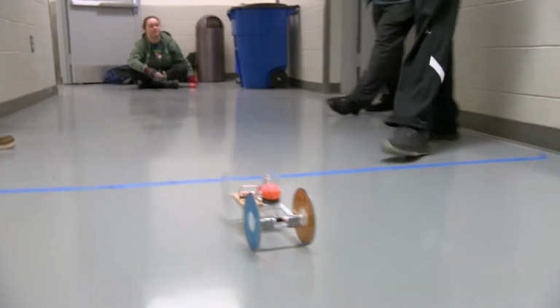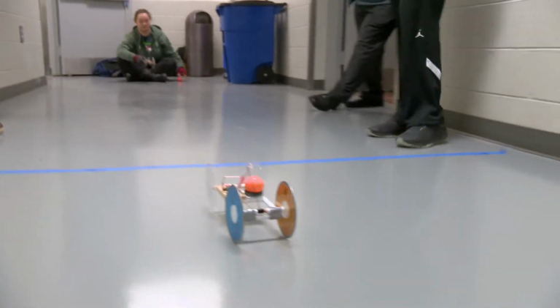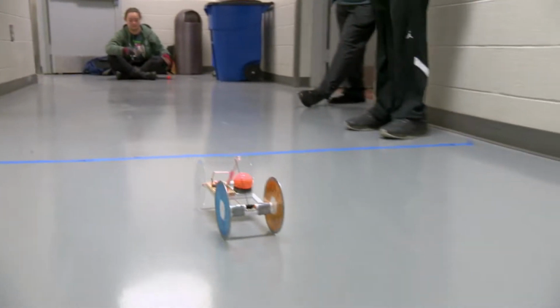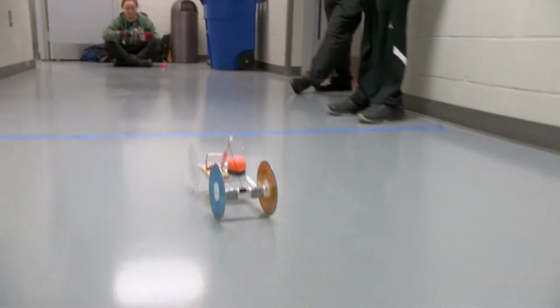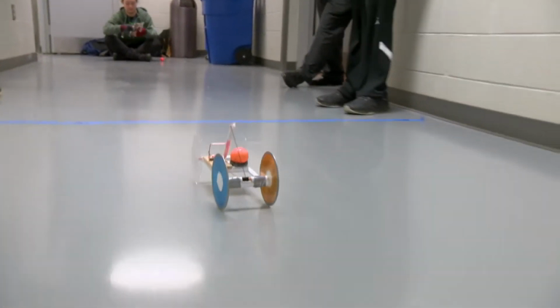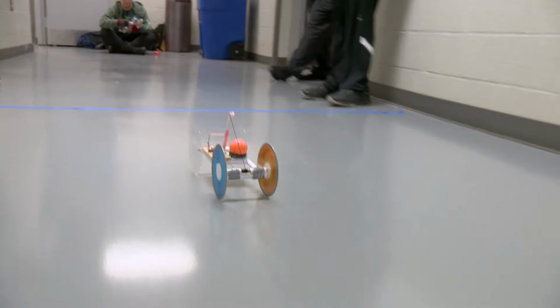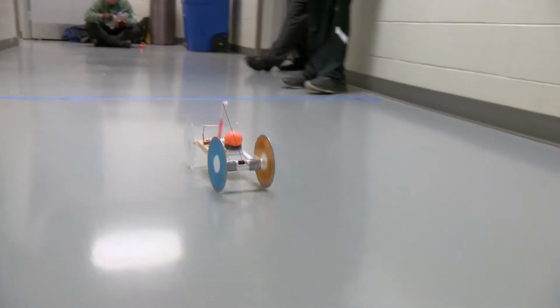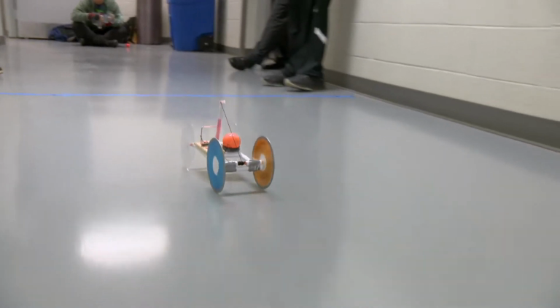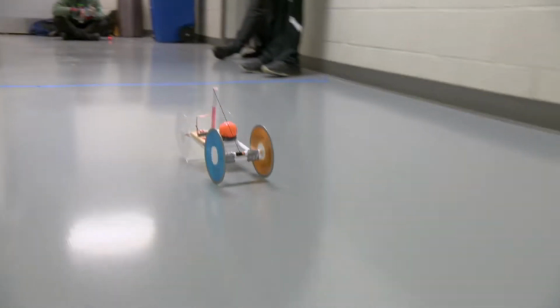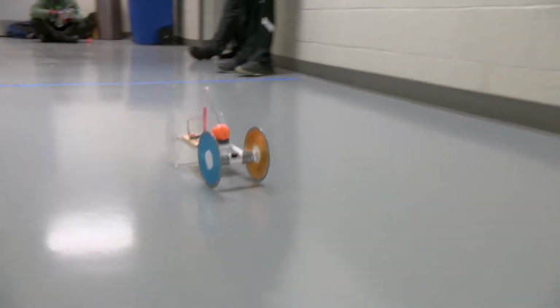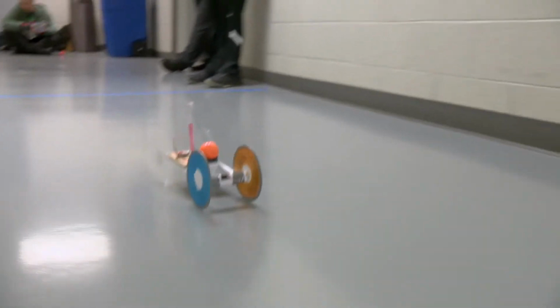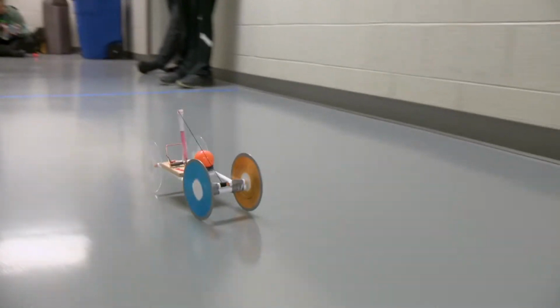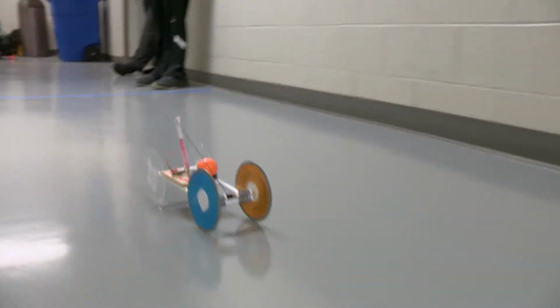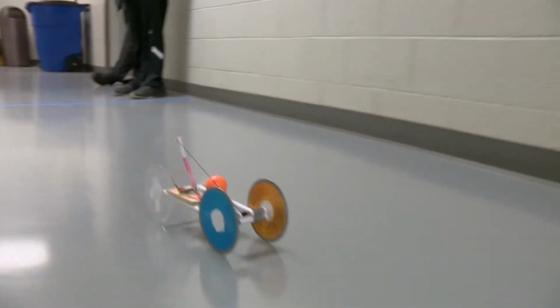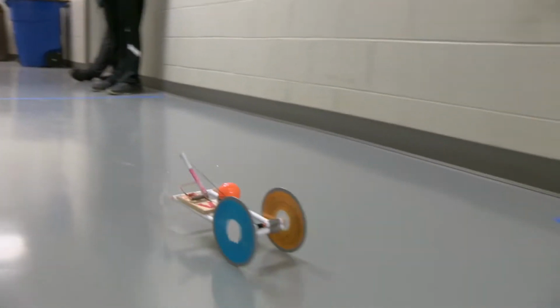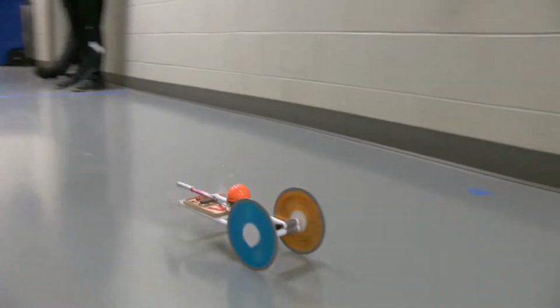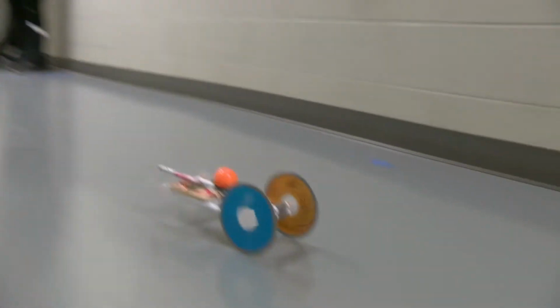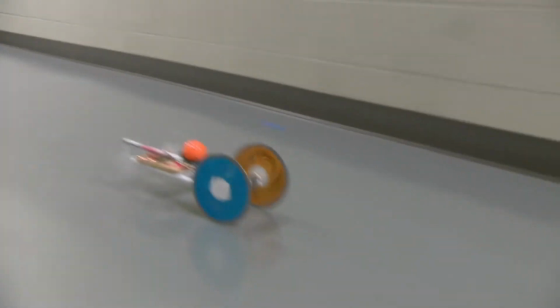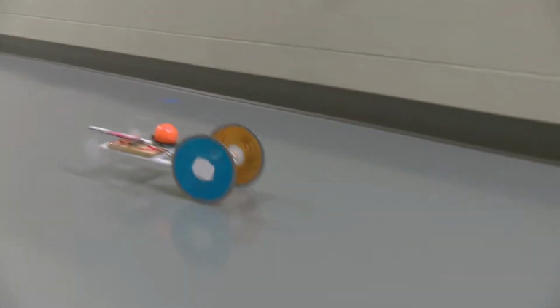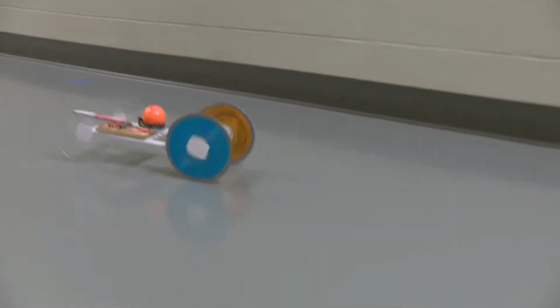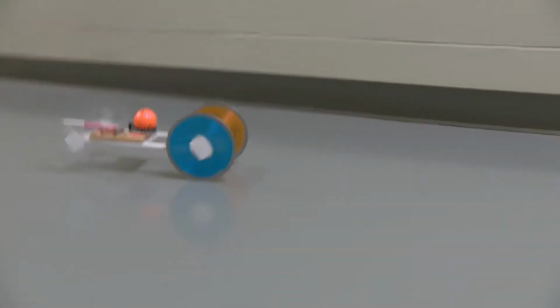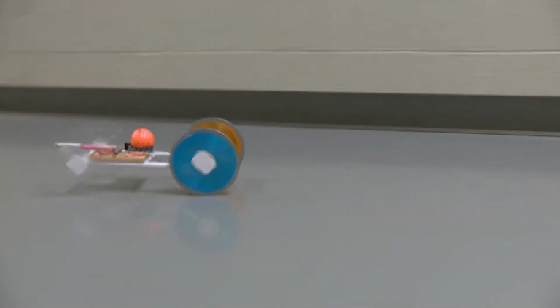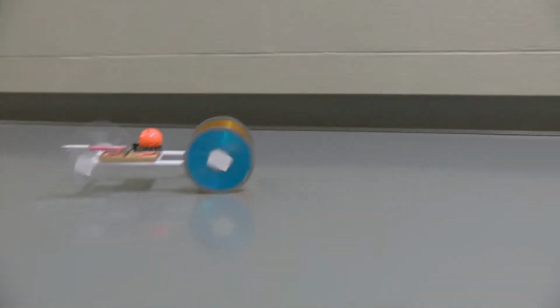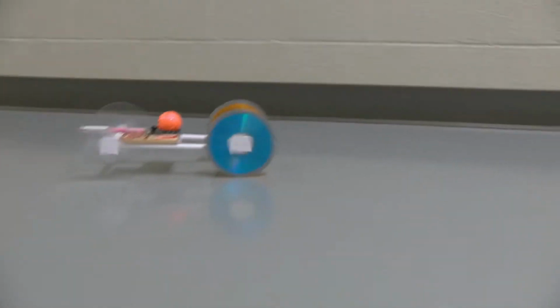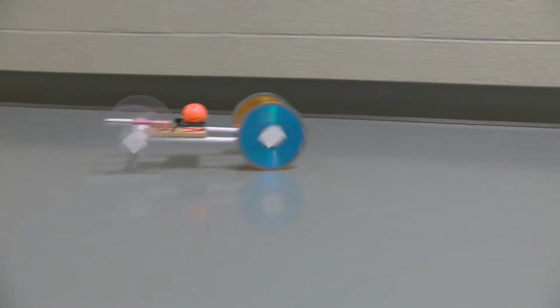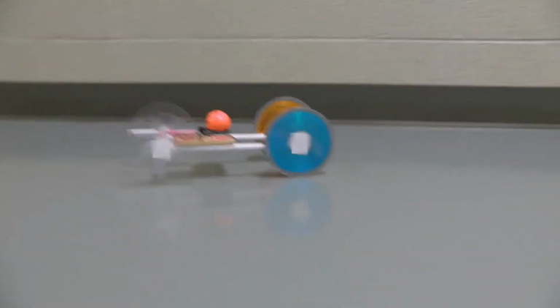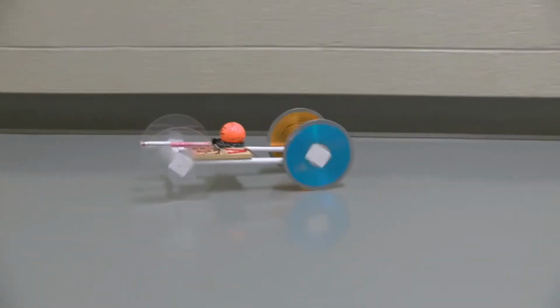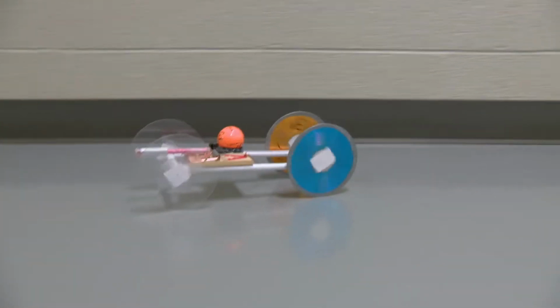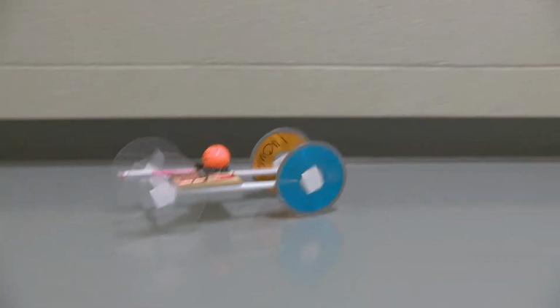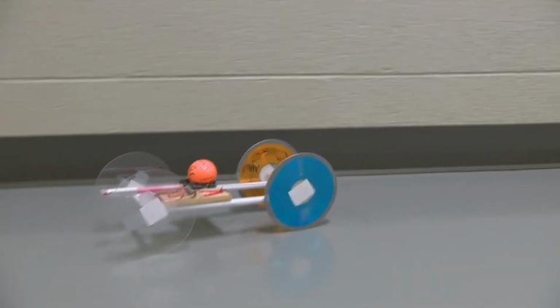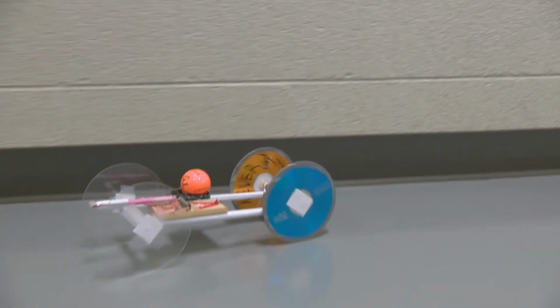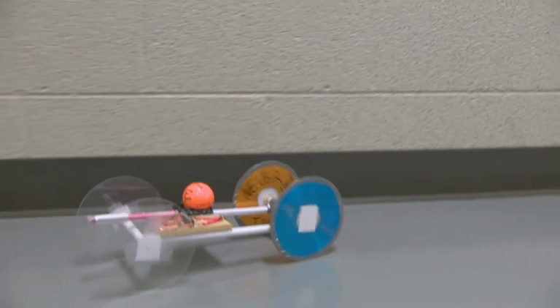We're competing with our mousetrap cars to see which one goes the furthest. Go, go, go, go, go!